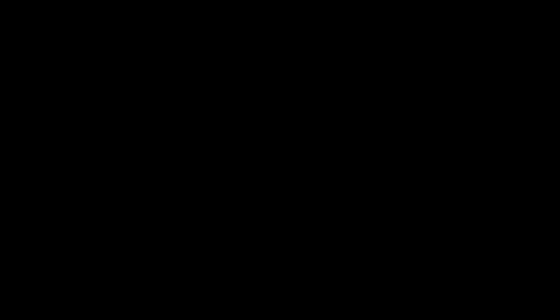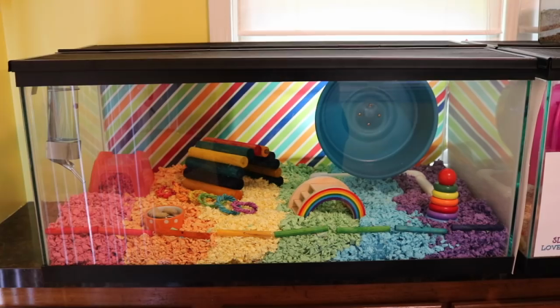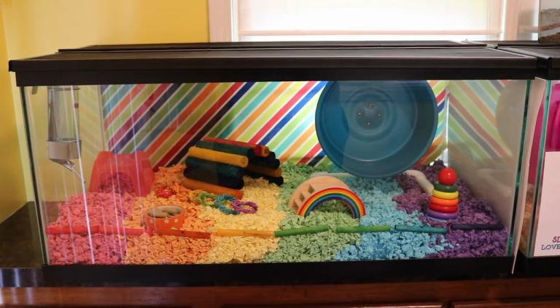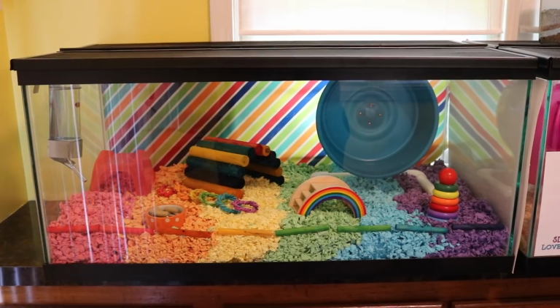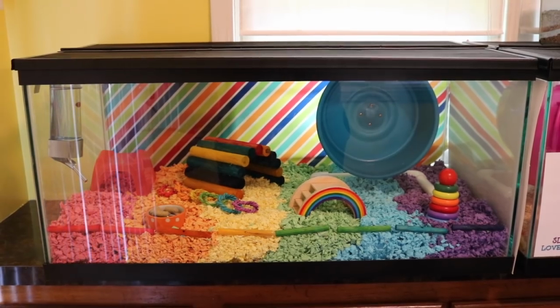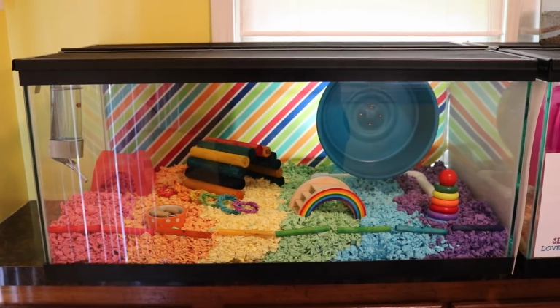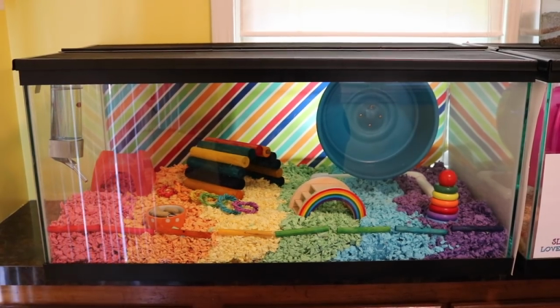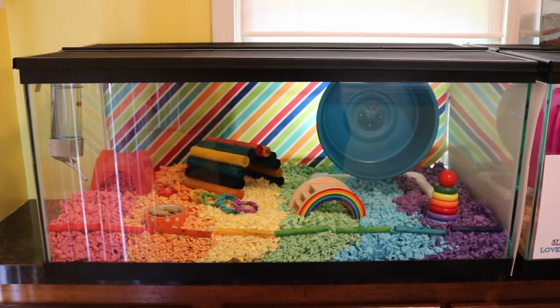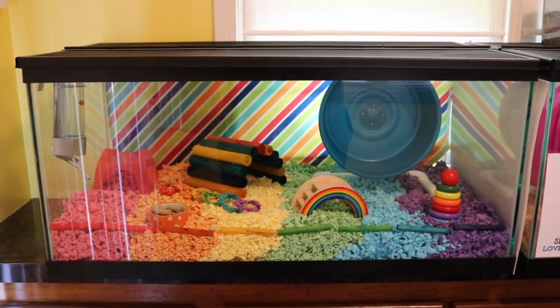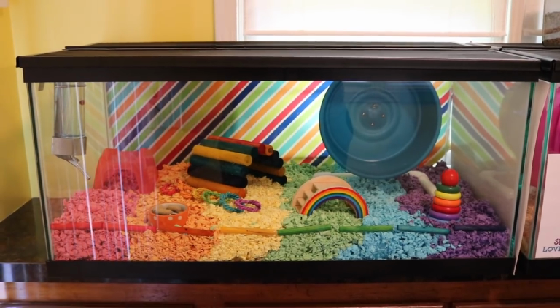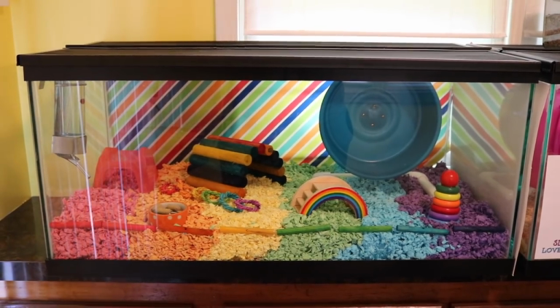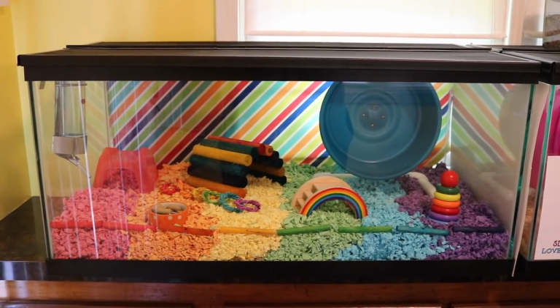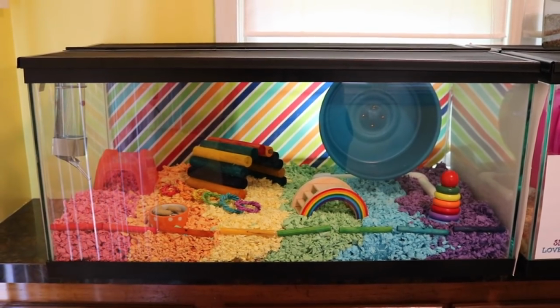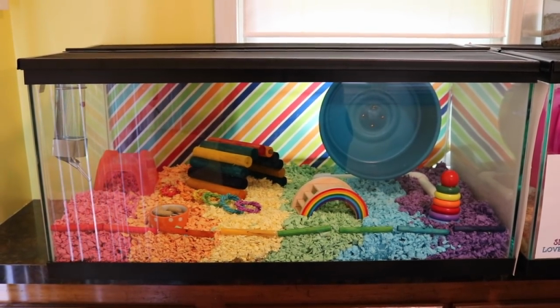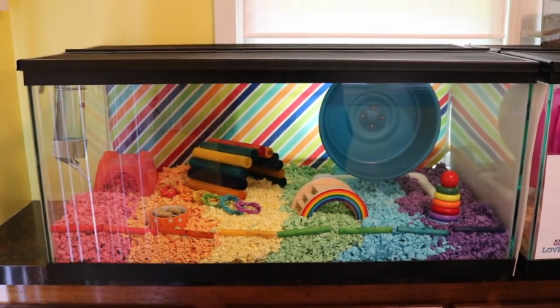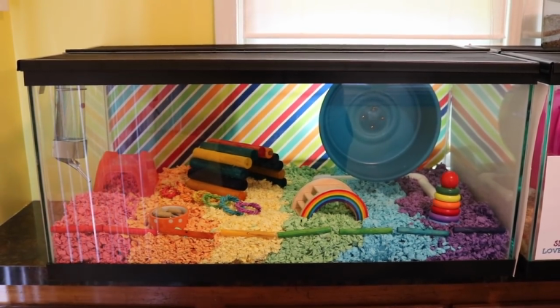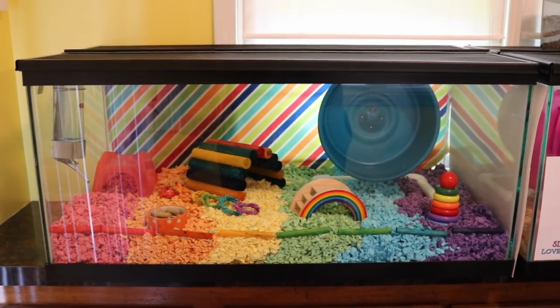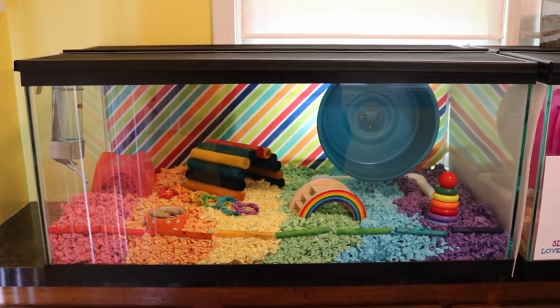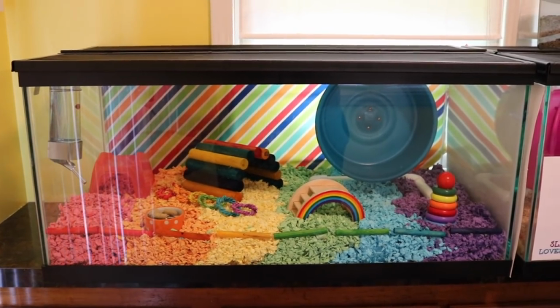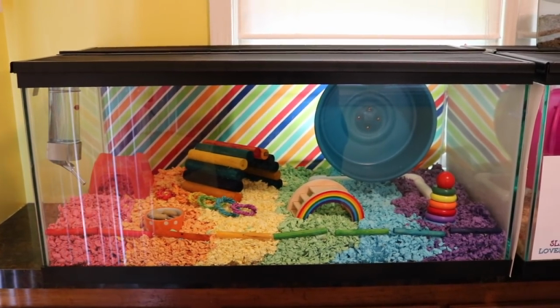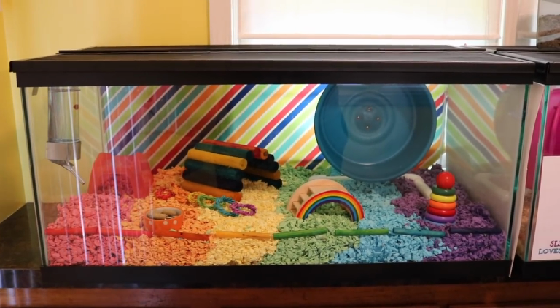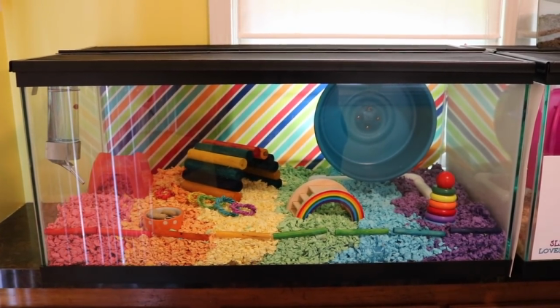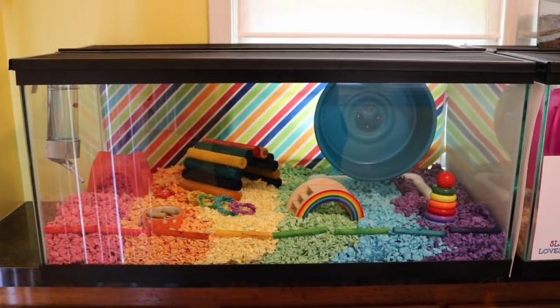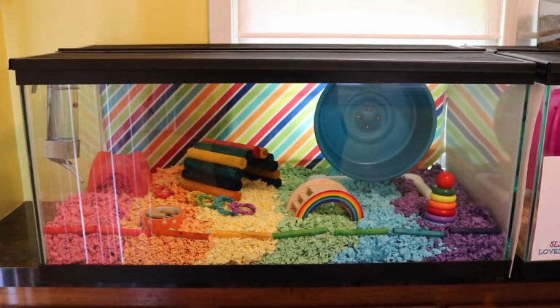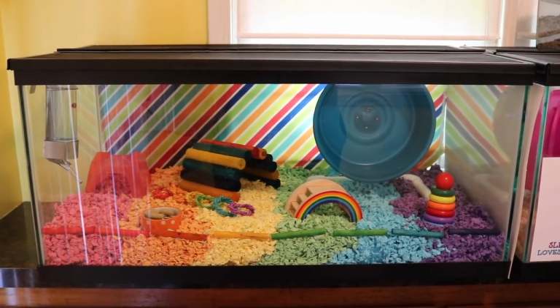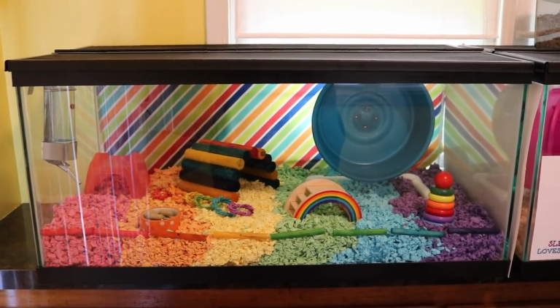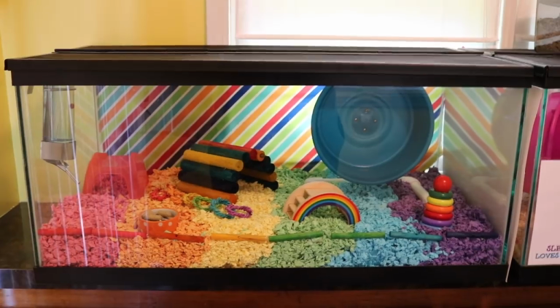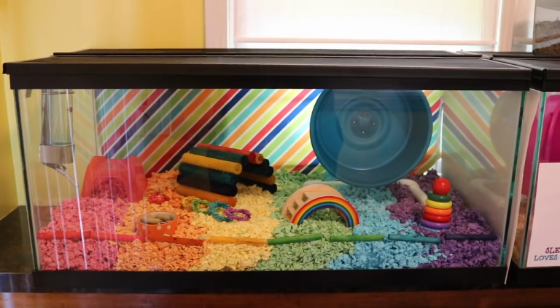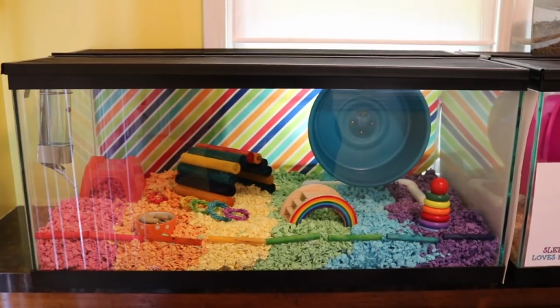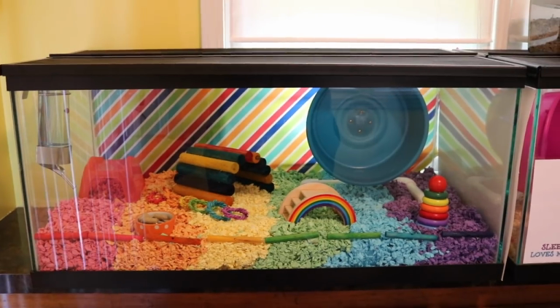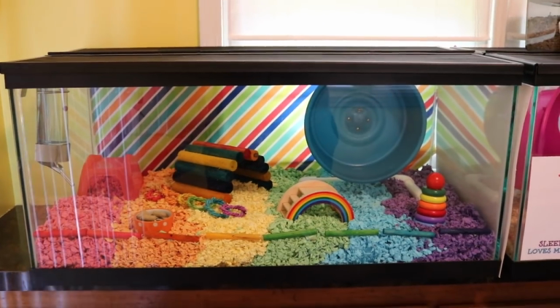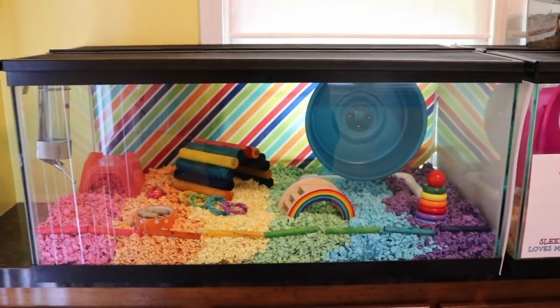Hey guys! So today I'm gonna be doing a rainbow themed hamster cage tour.